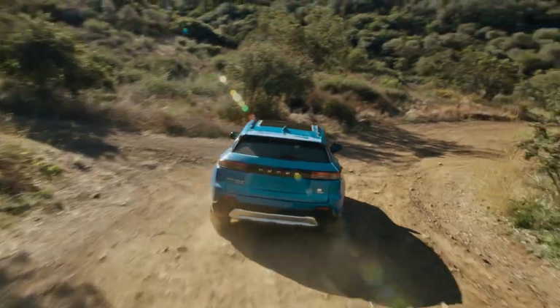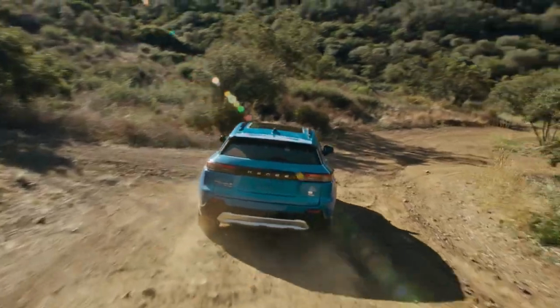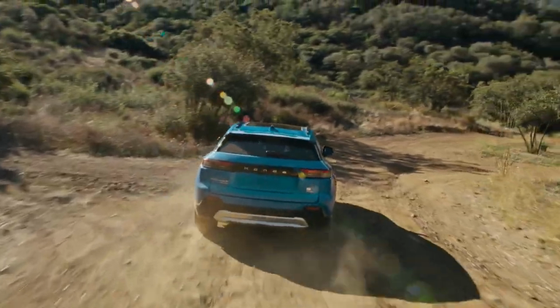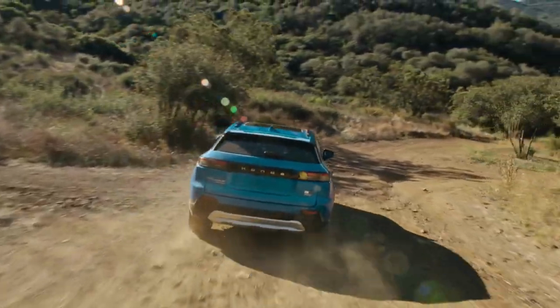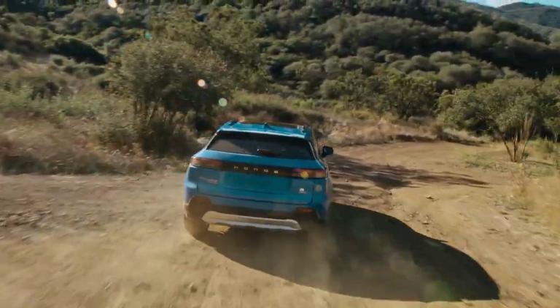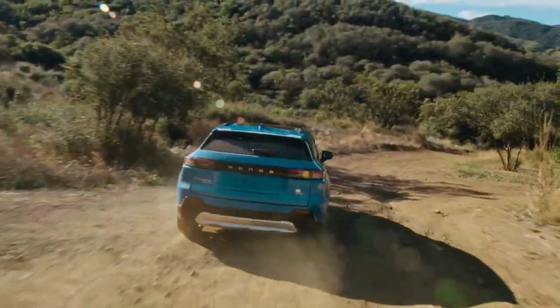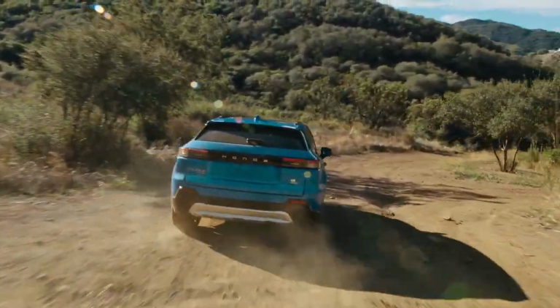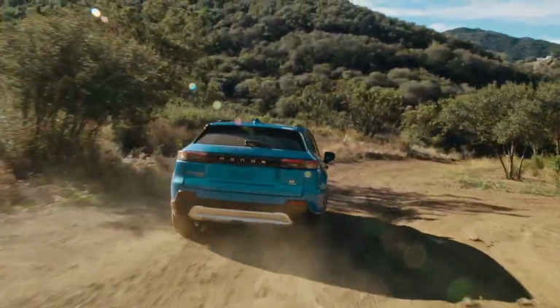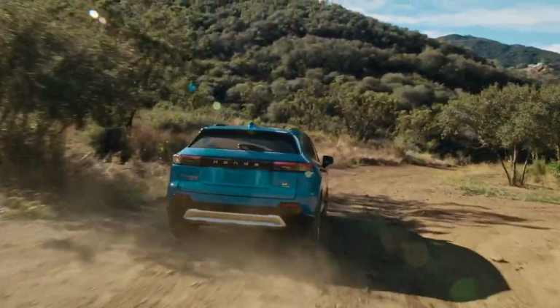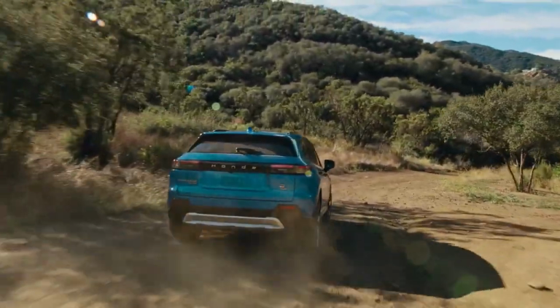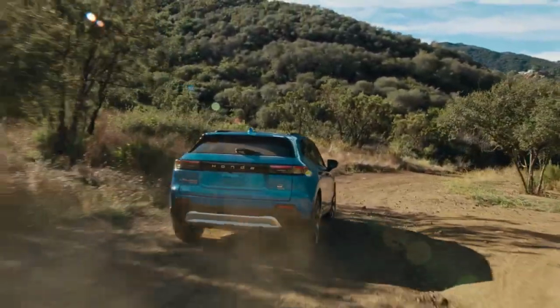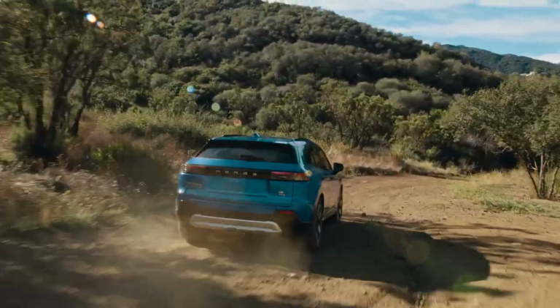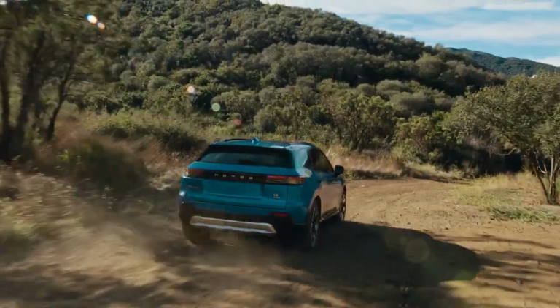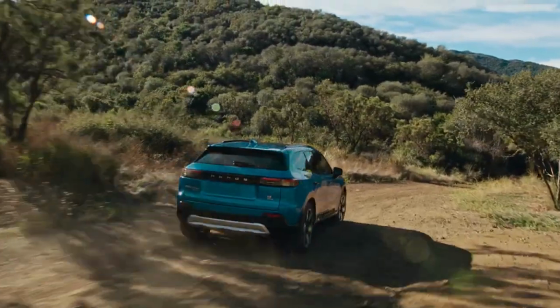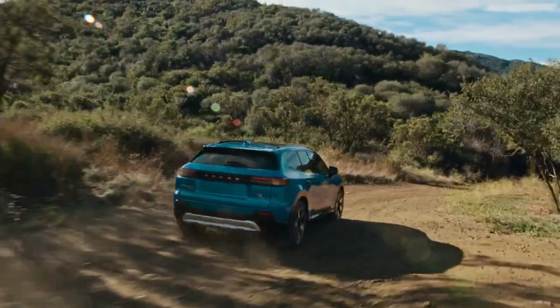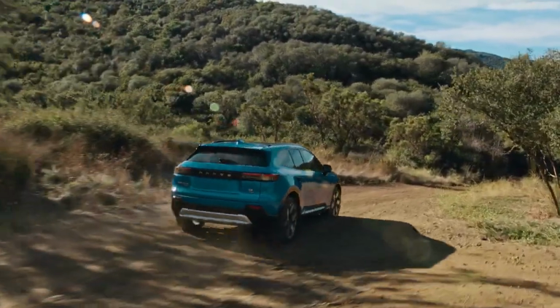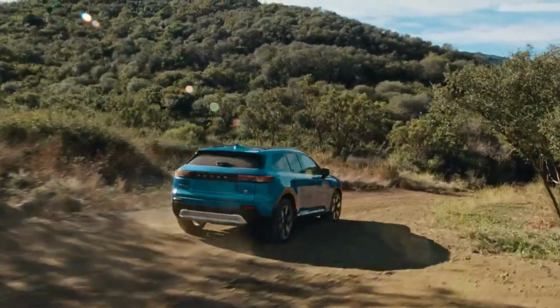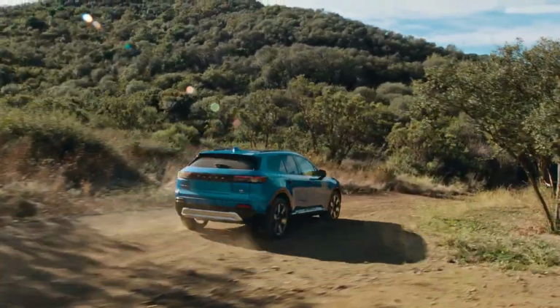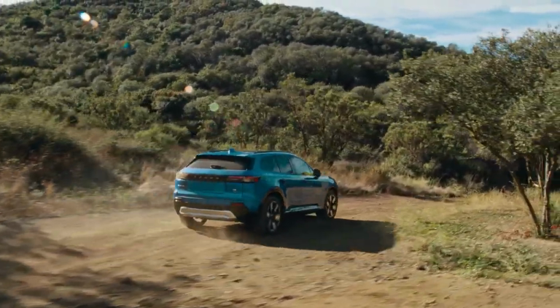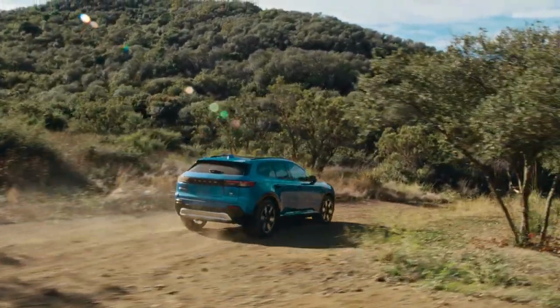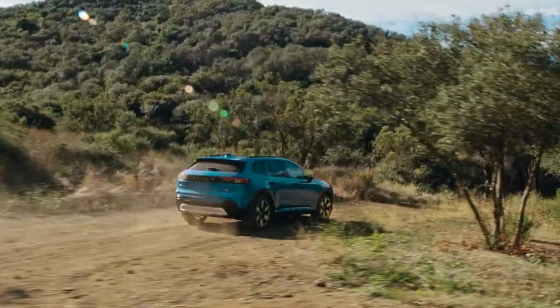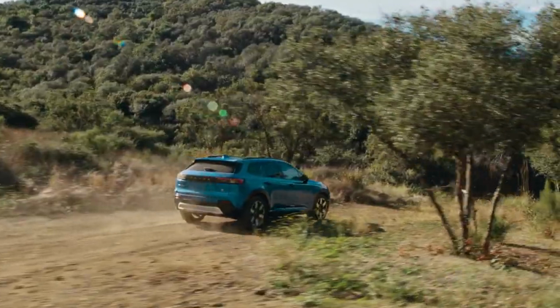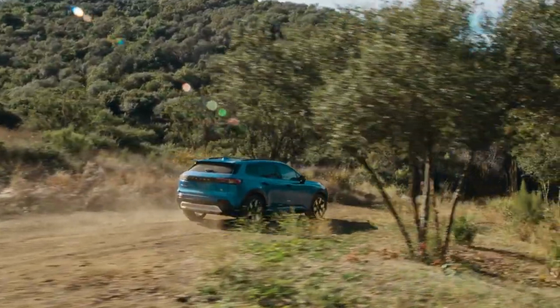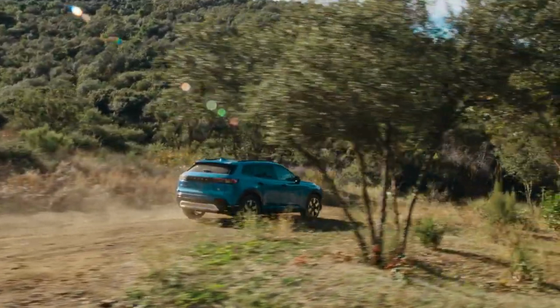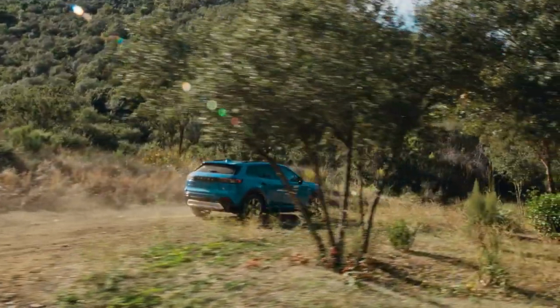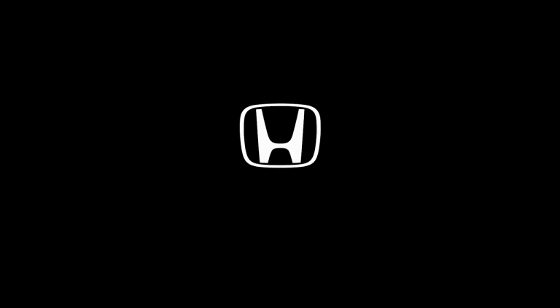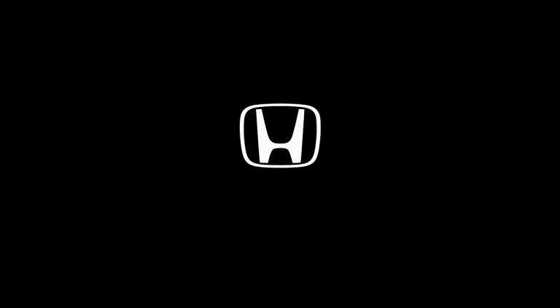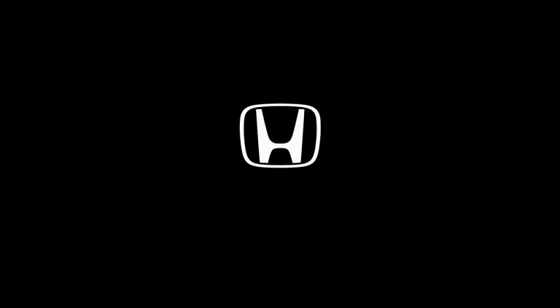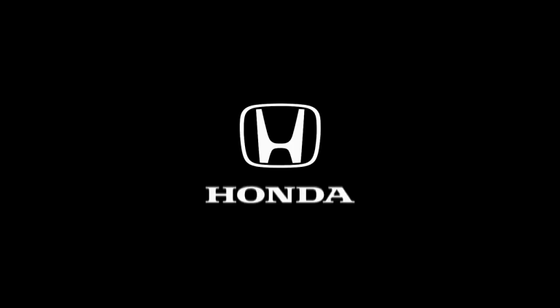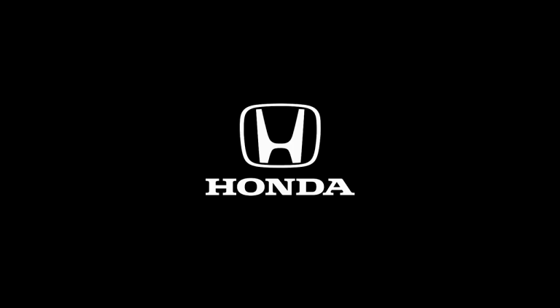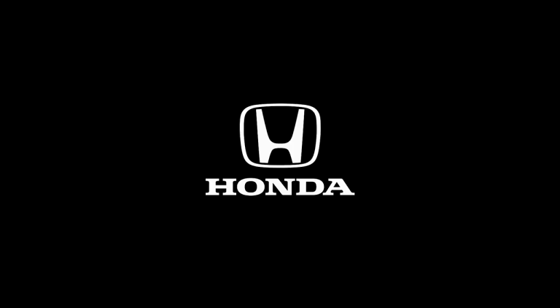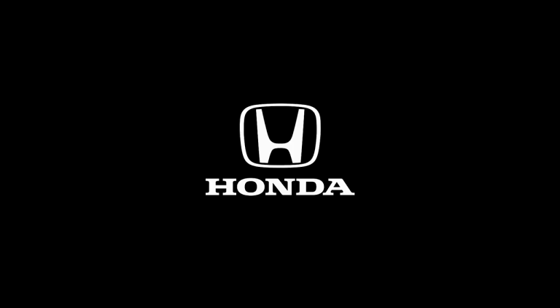Discover the electric SUV that goes beyond expectations. The all-new Honda Prologue.